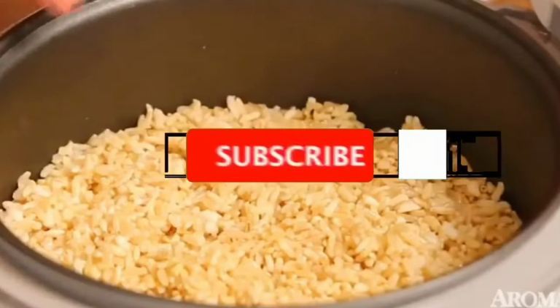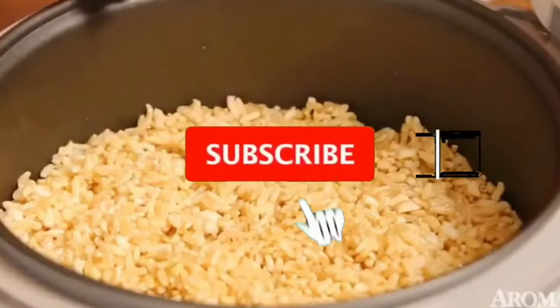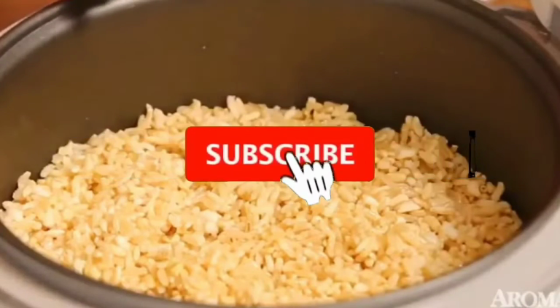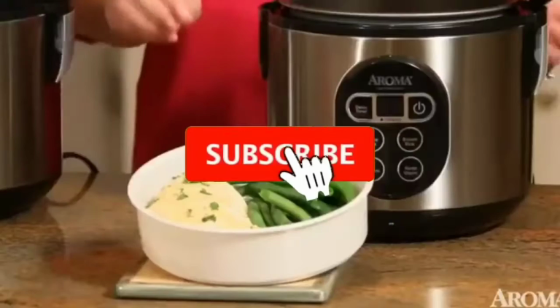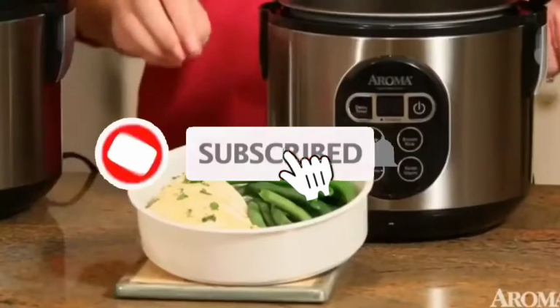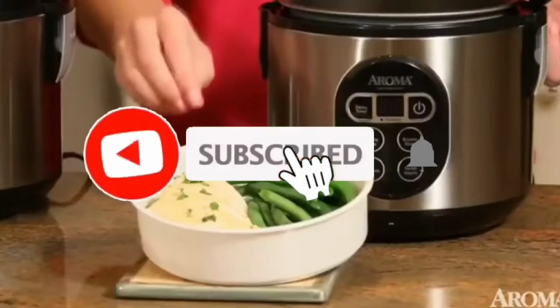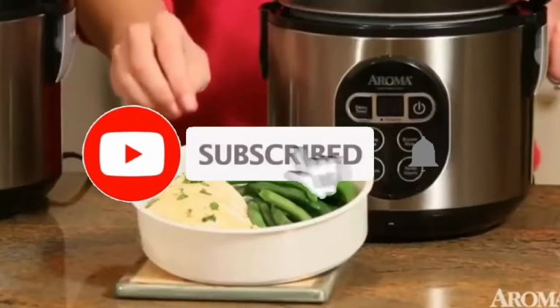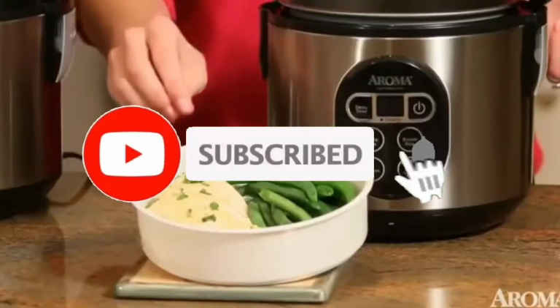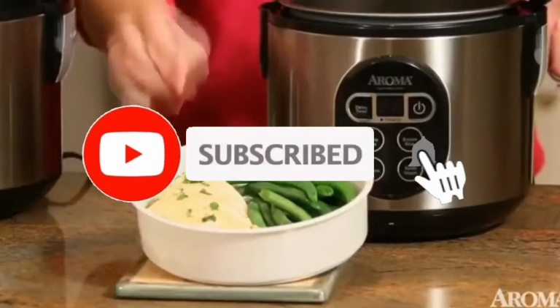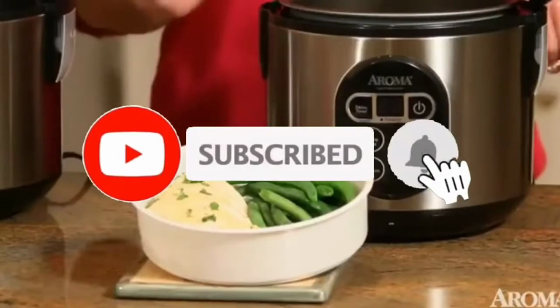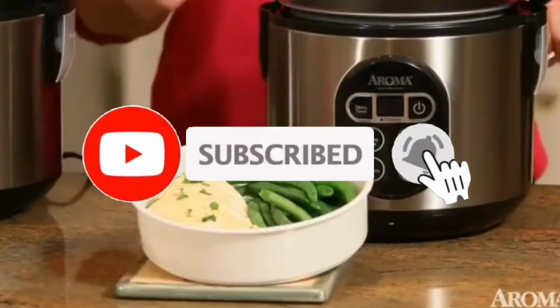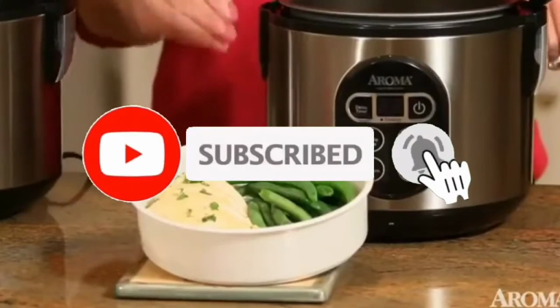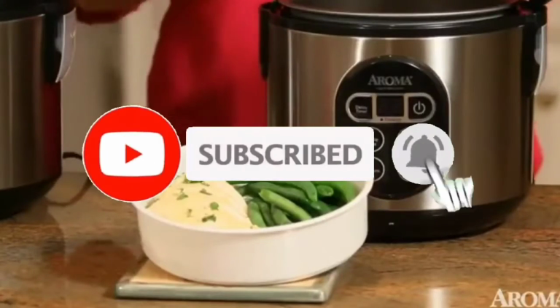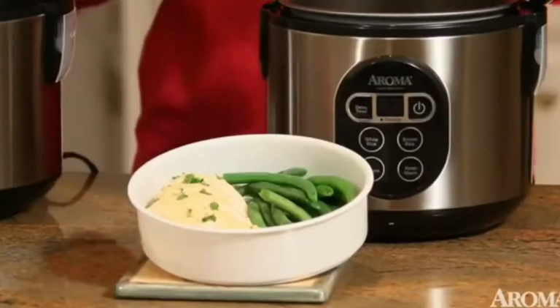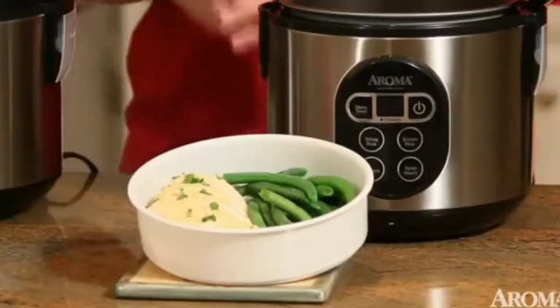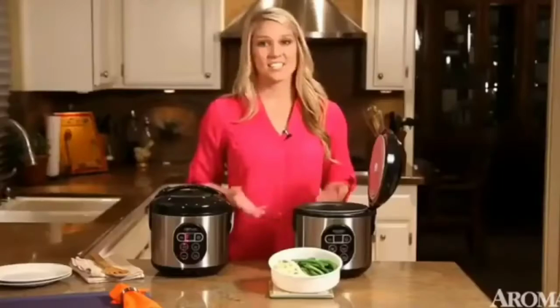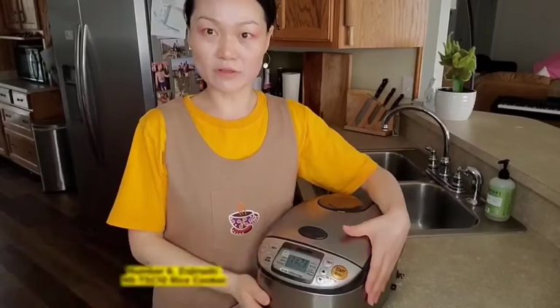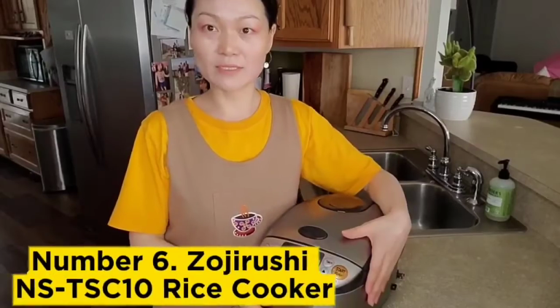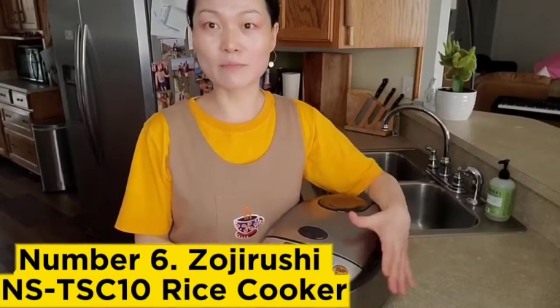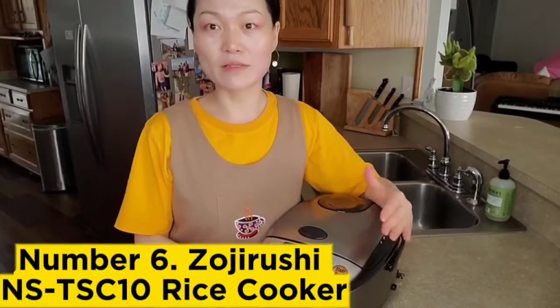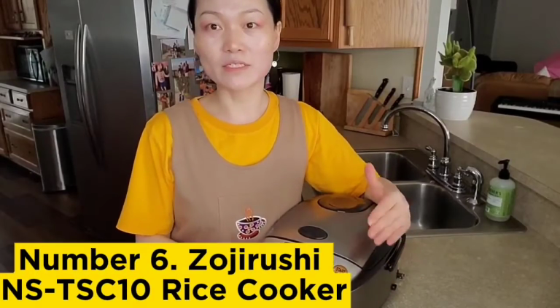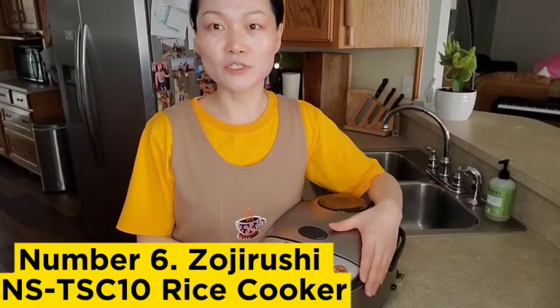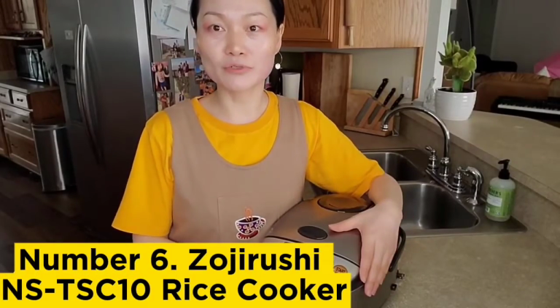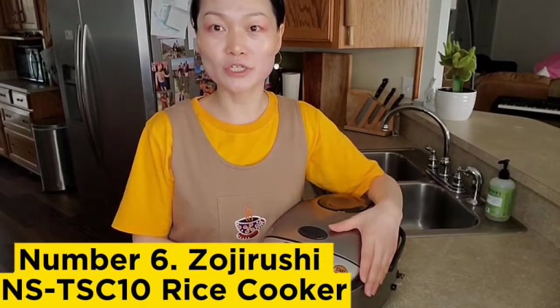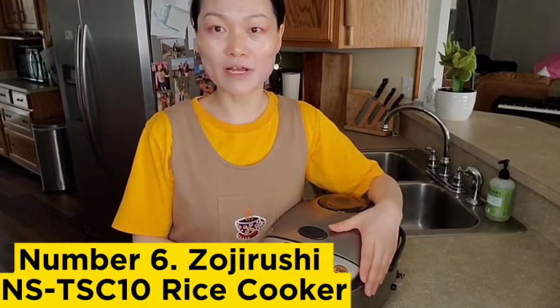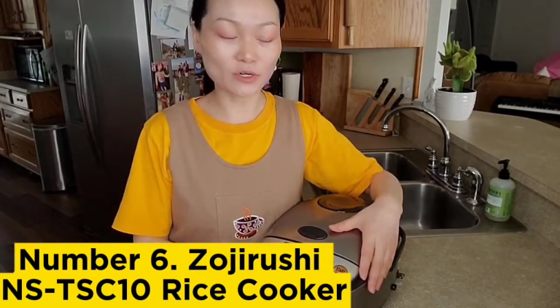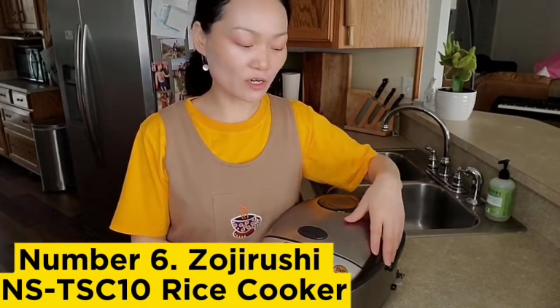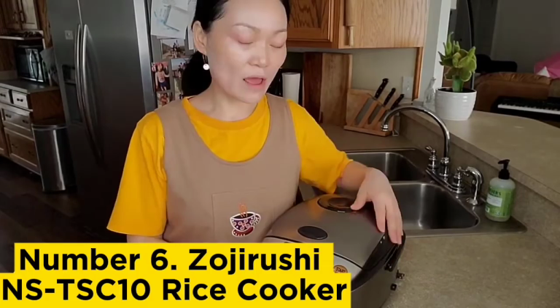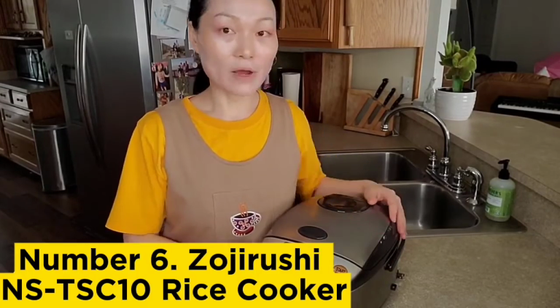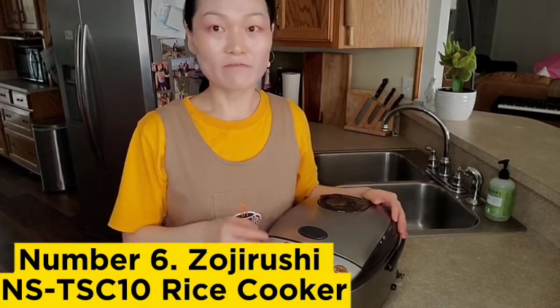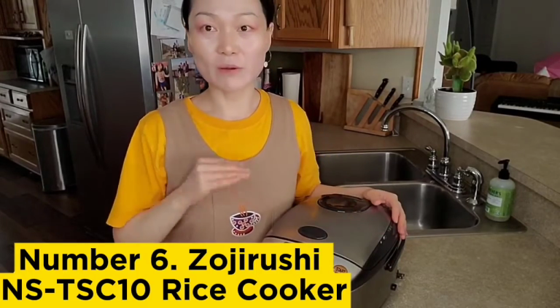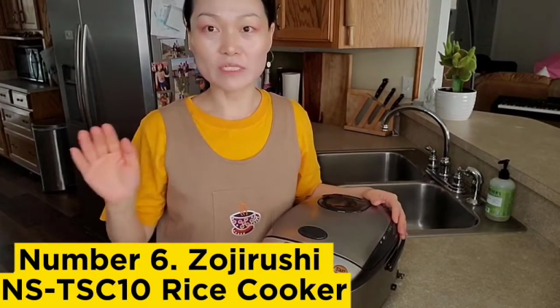Like, comment, share this video, and subscribe to our channel. Thank you. Number 6: Zojirushi NSTSC 10 Rice Cooker.